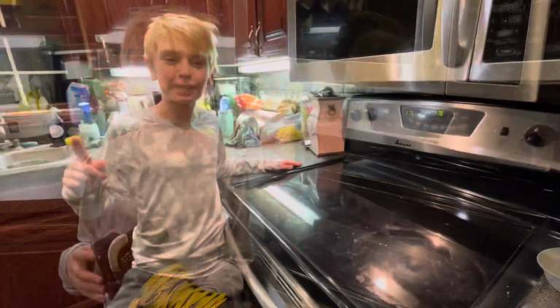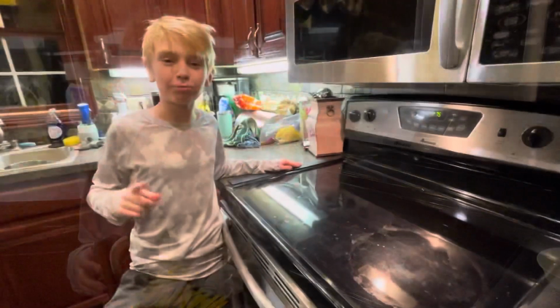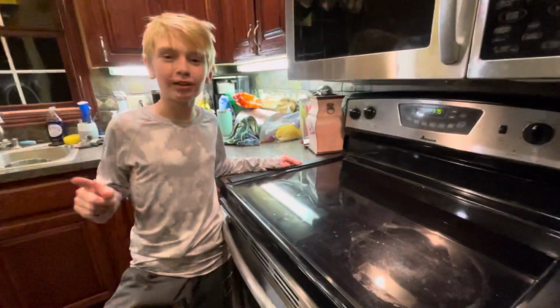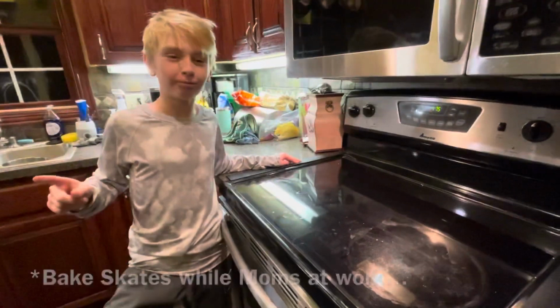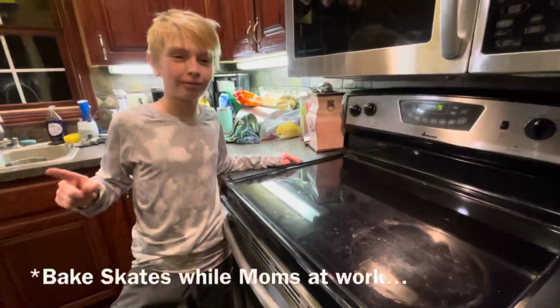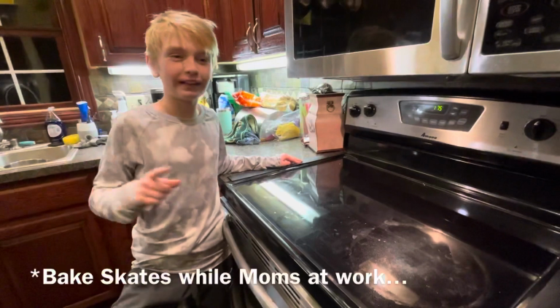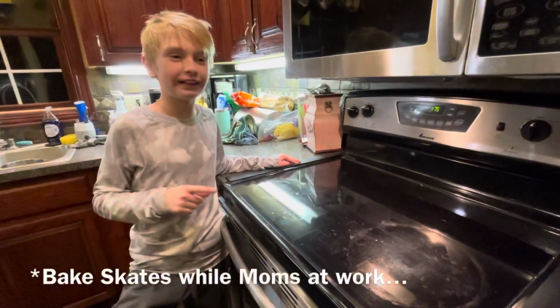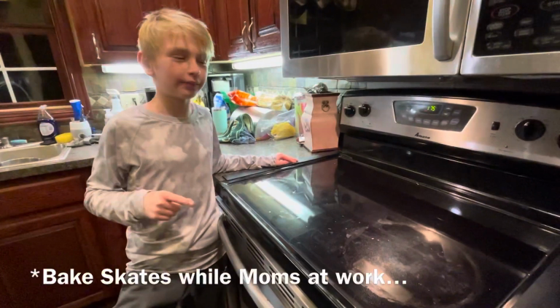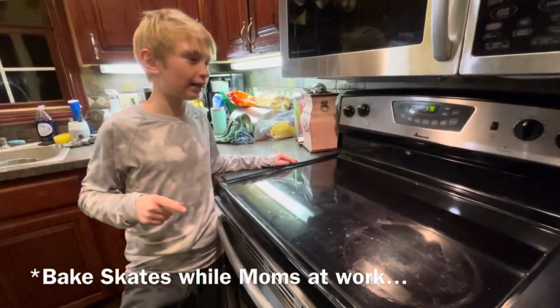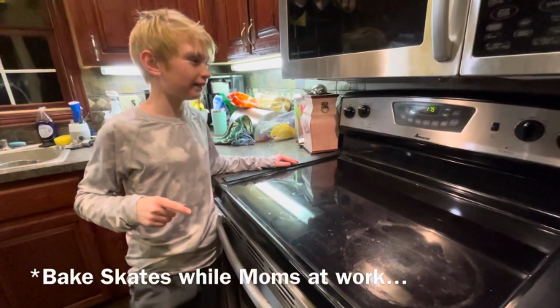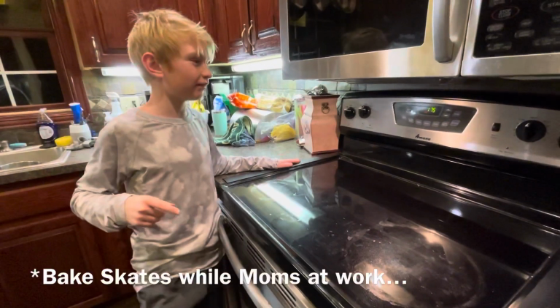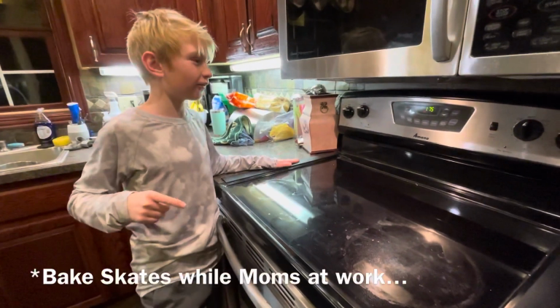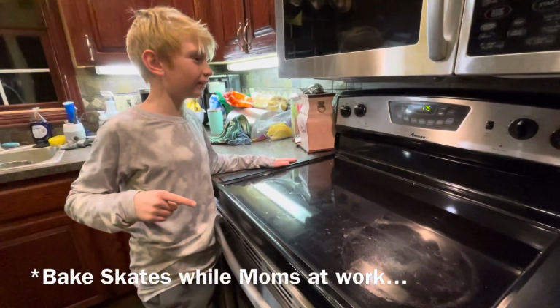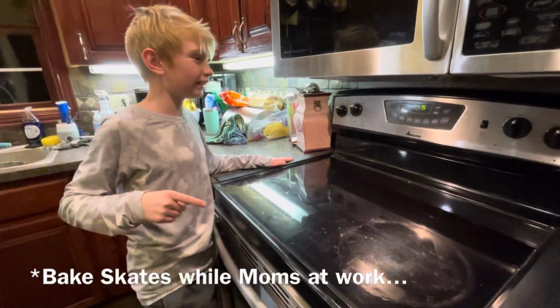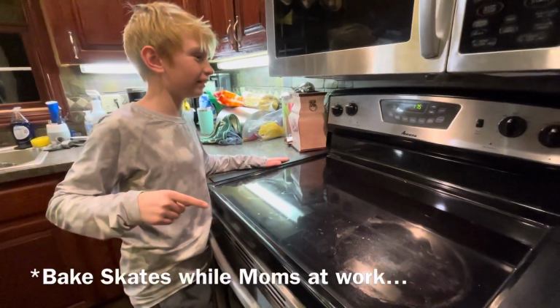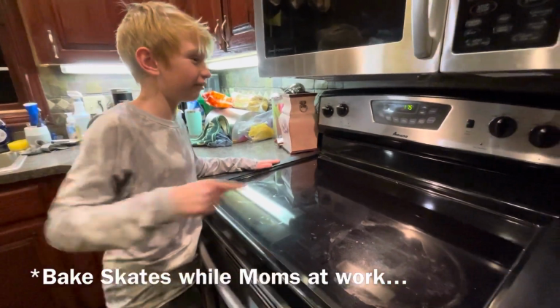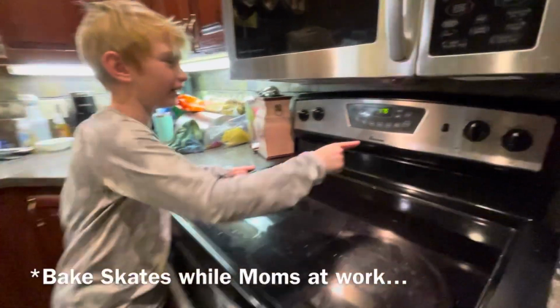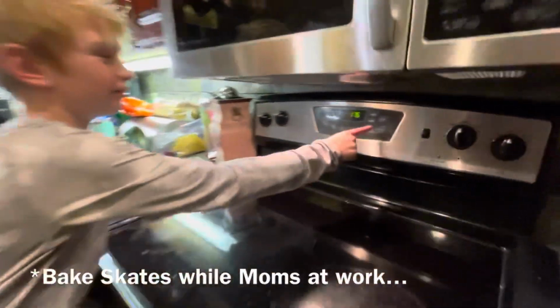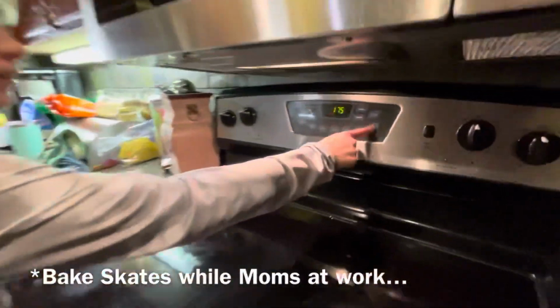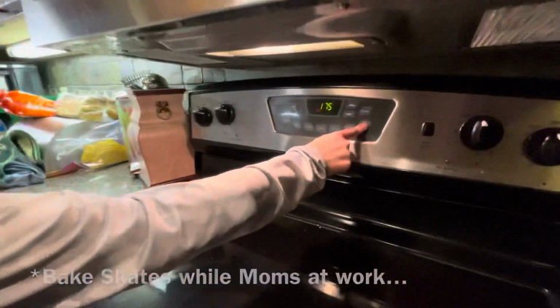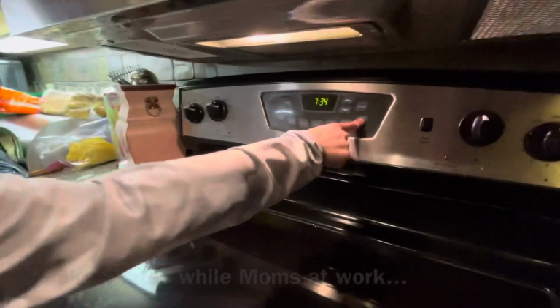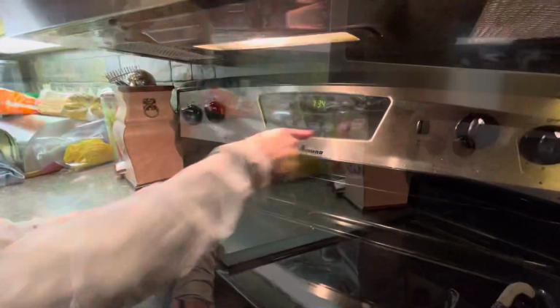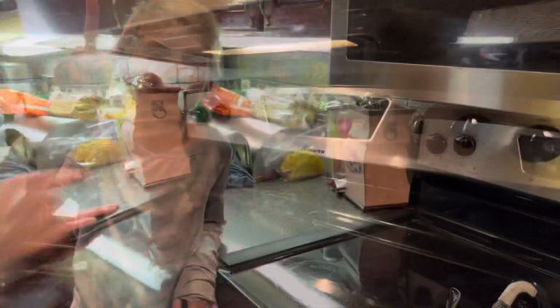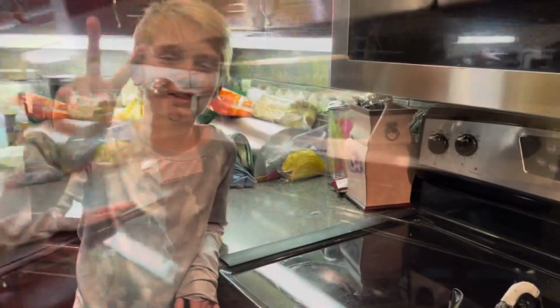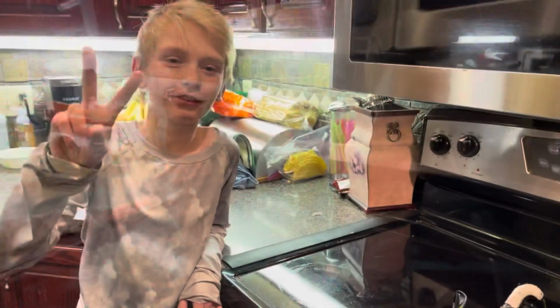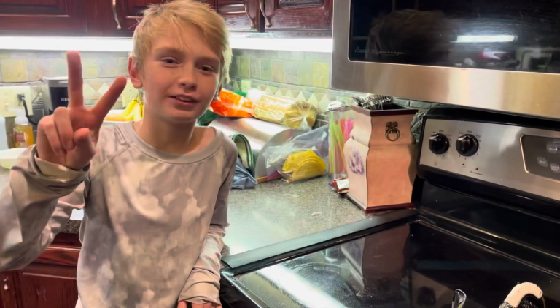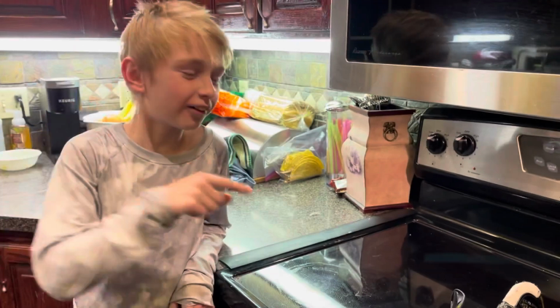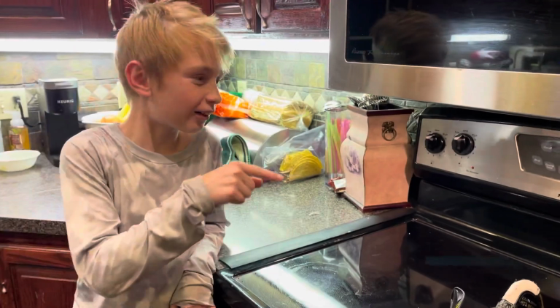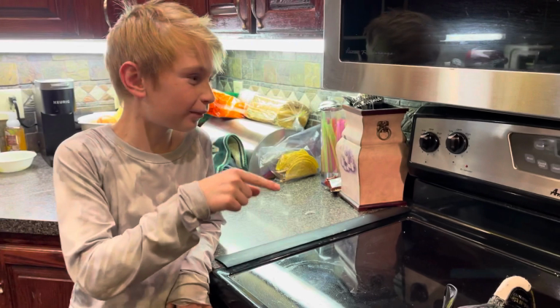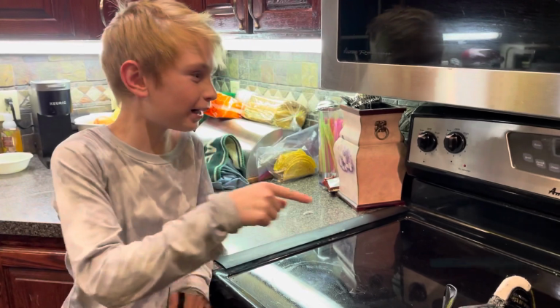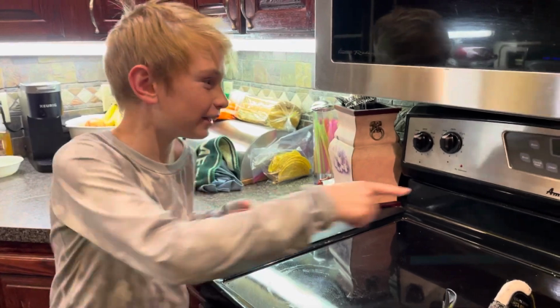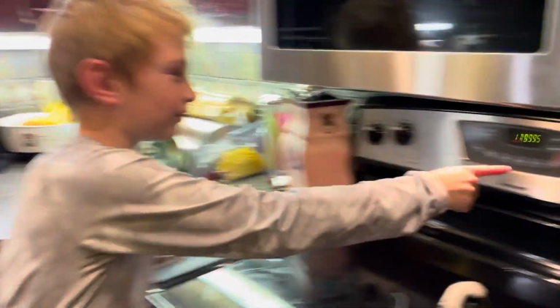Step 1, preheat your mom's oven to 175. Step 2, turn off your mom's oven.